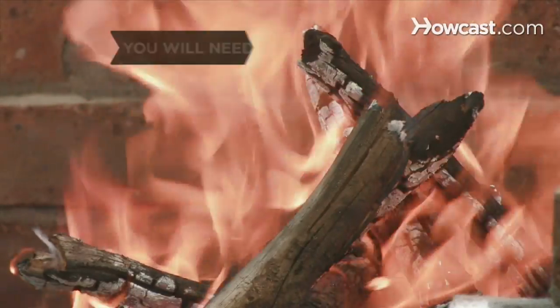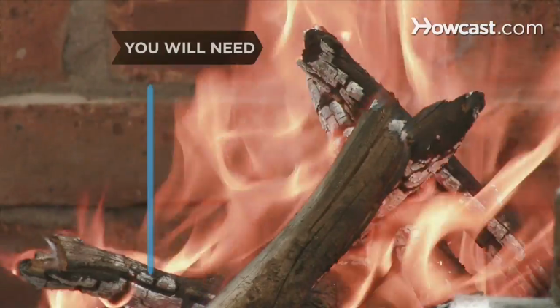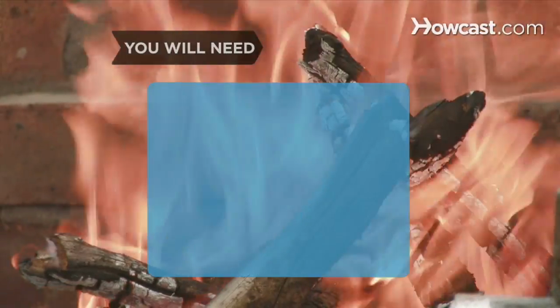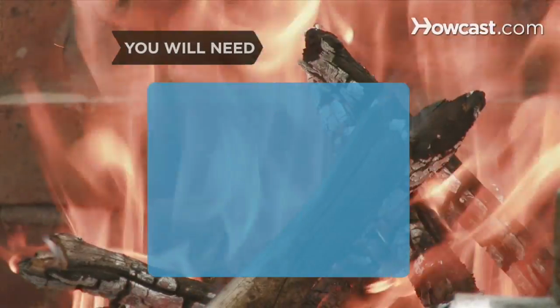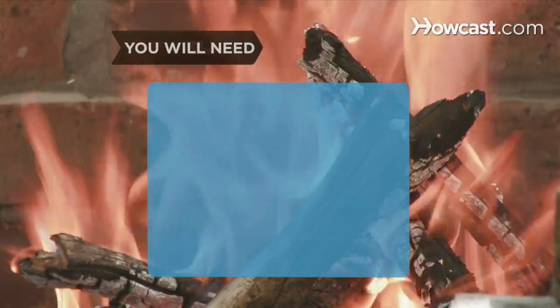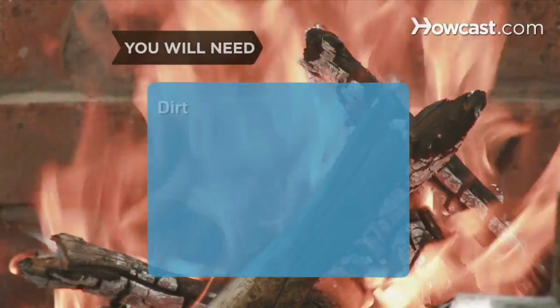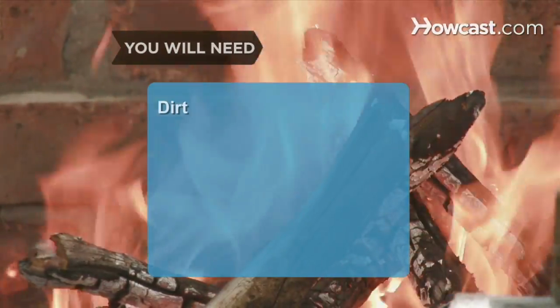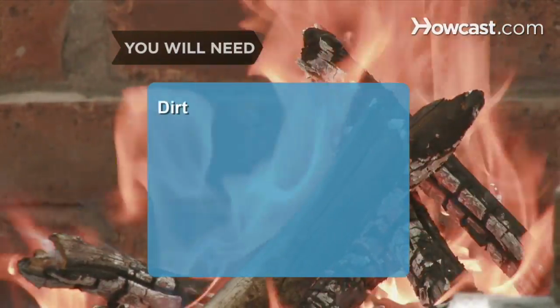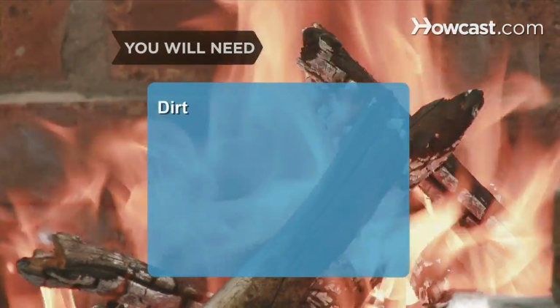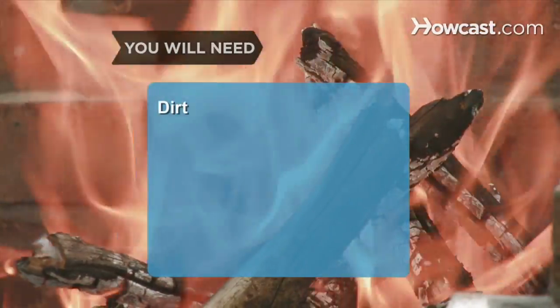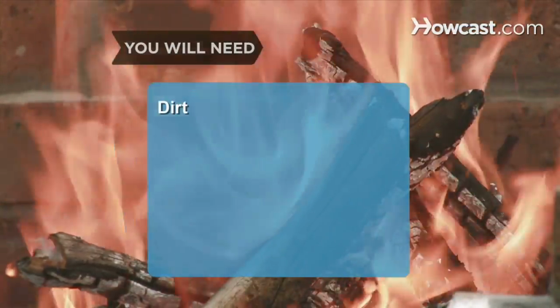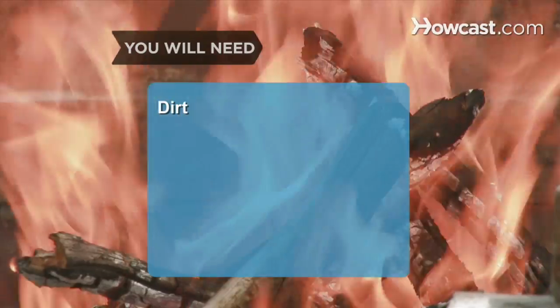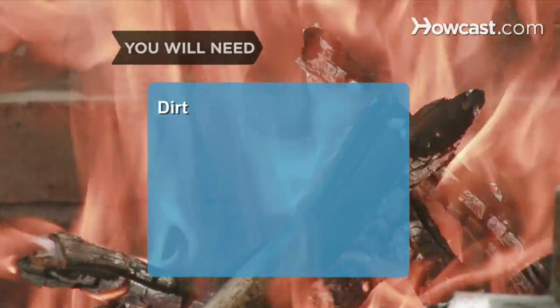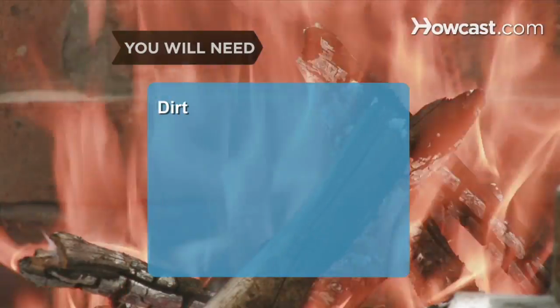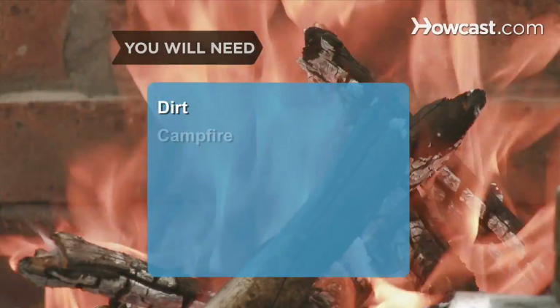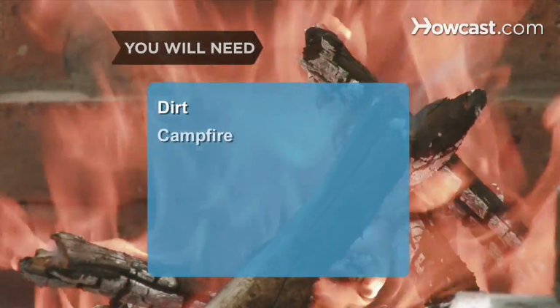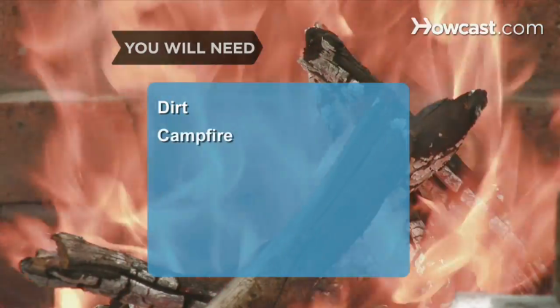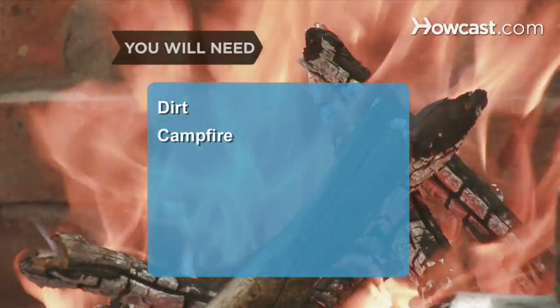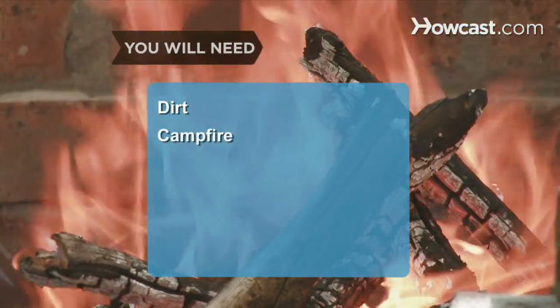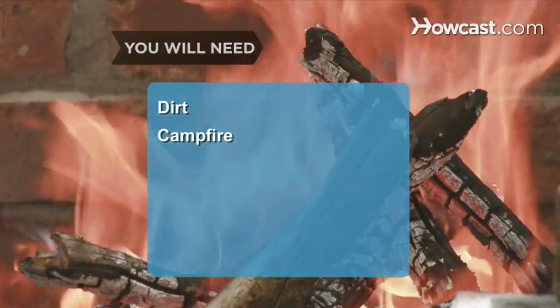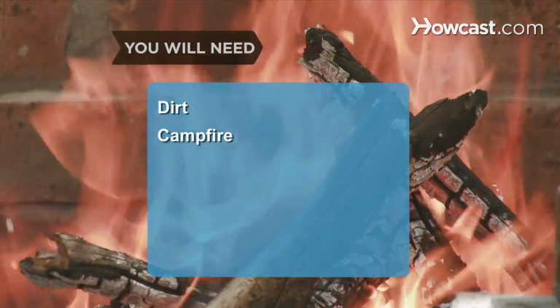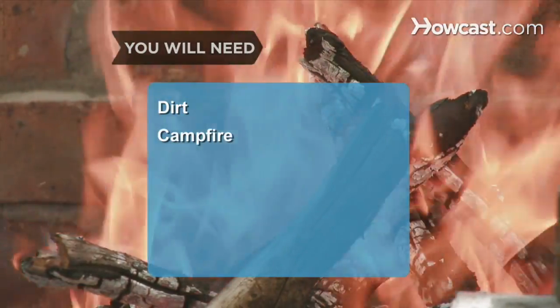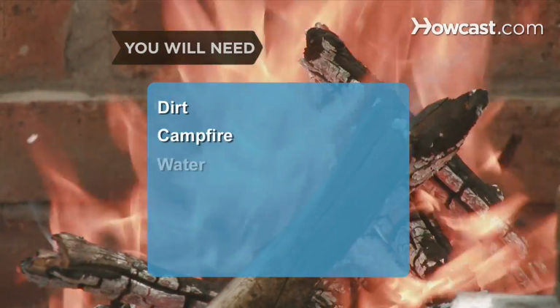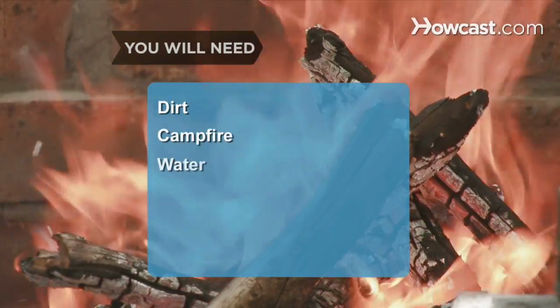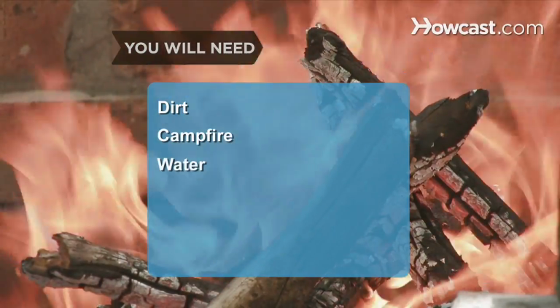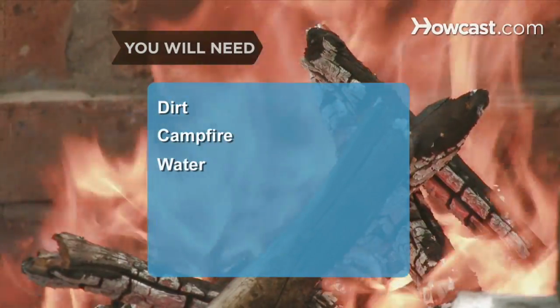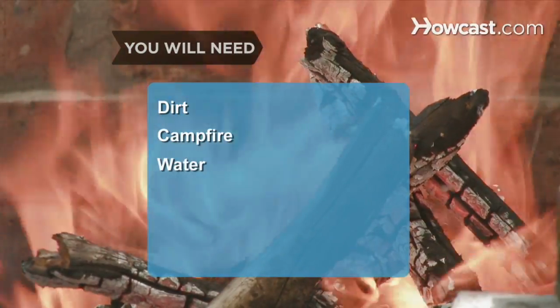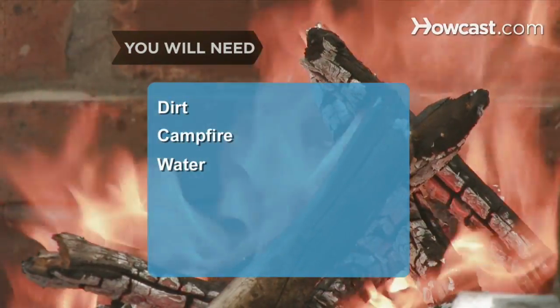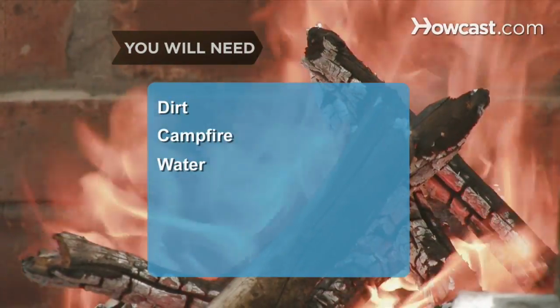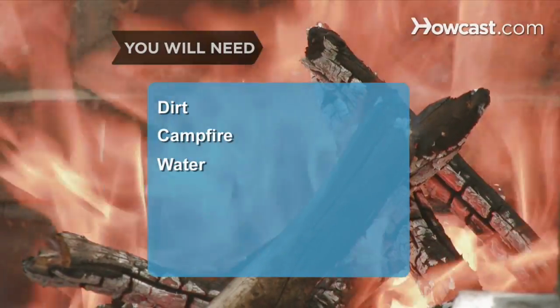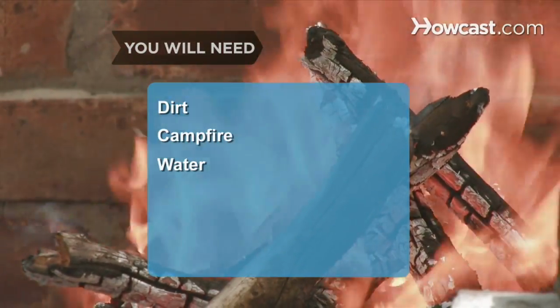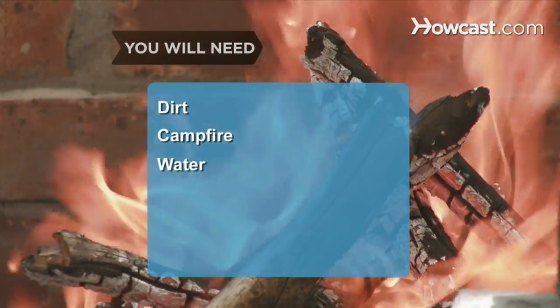You will need several handfuls of dirt, a campfire, and bottled water or boiling water.